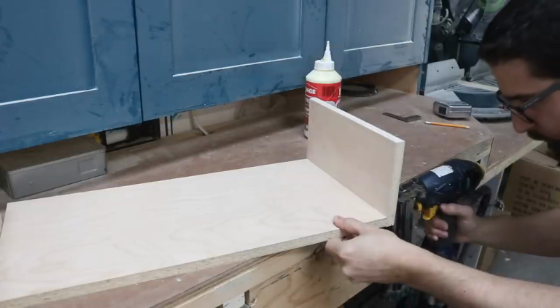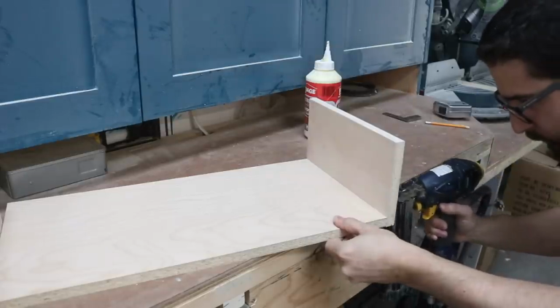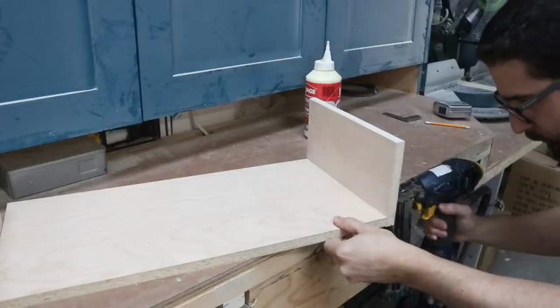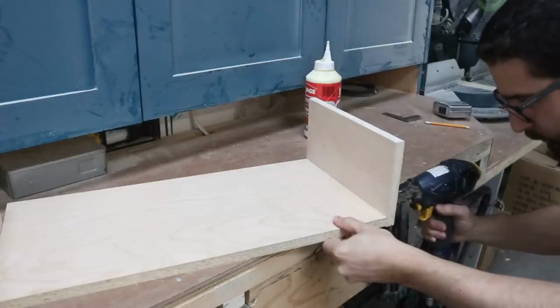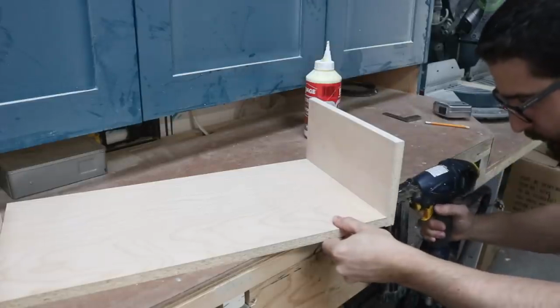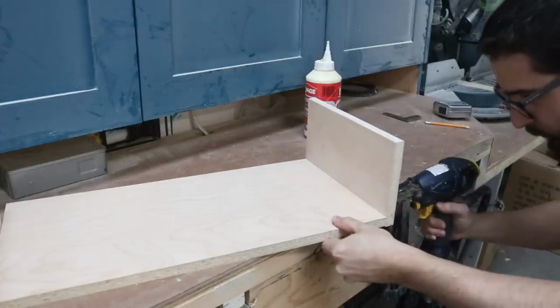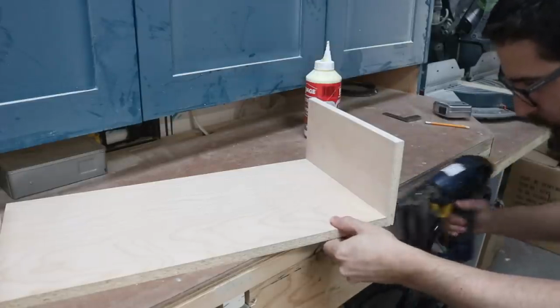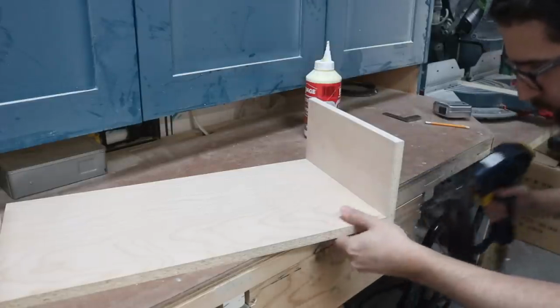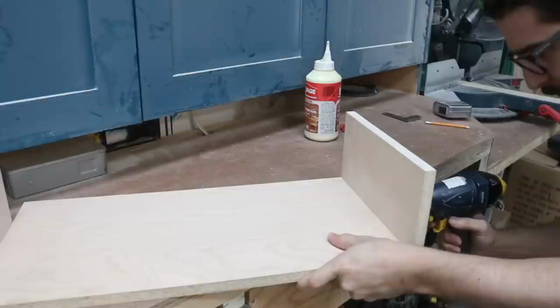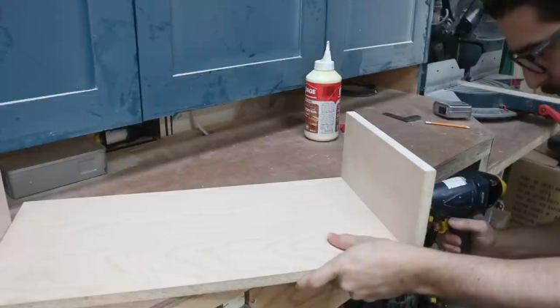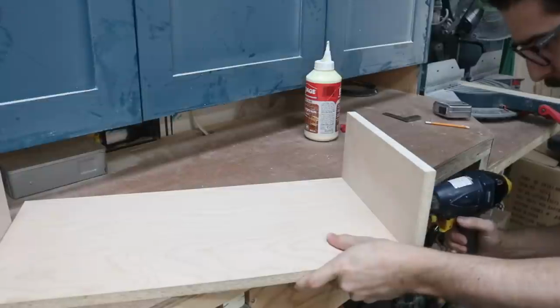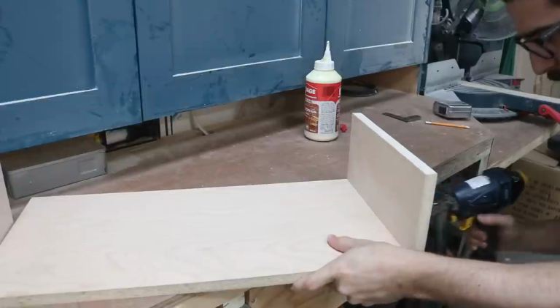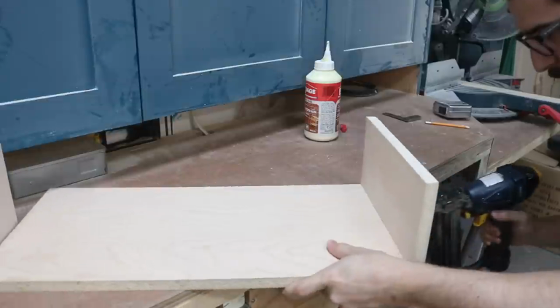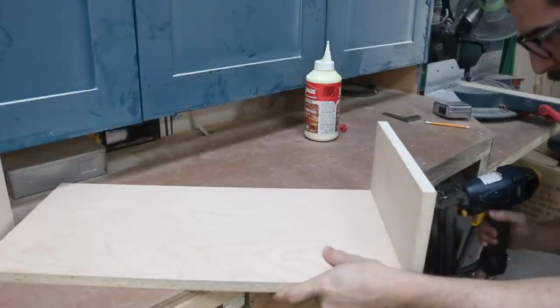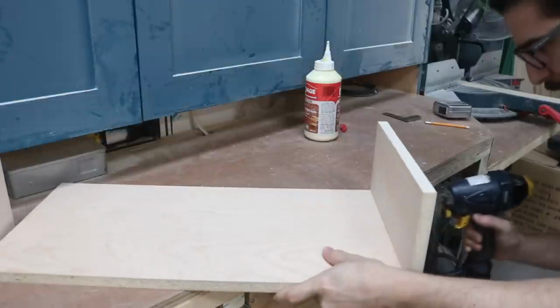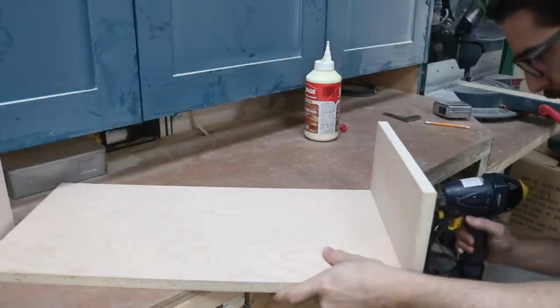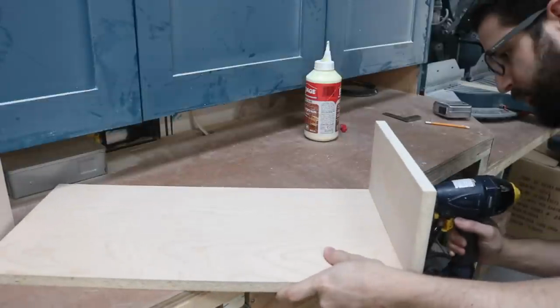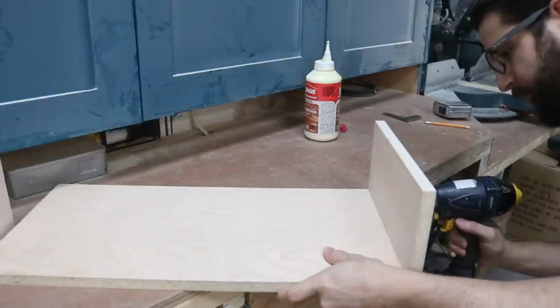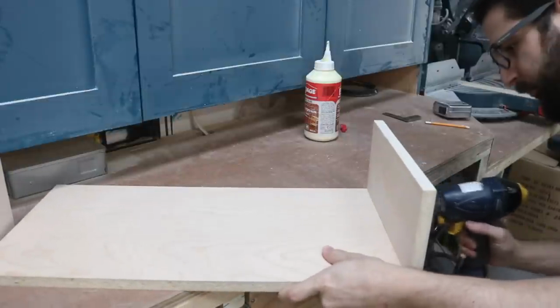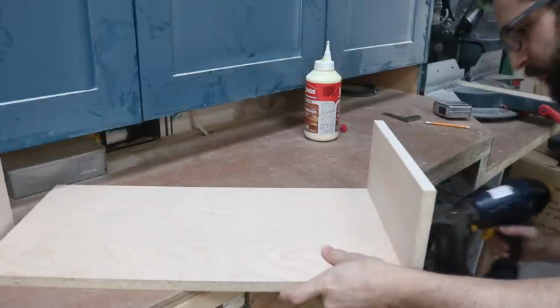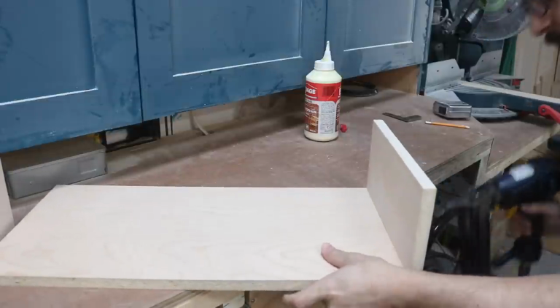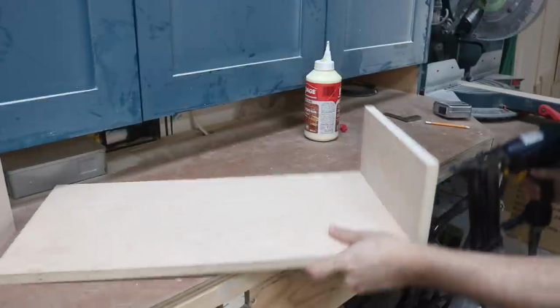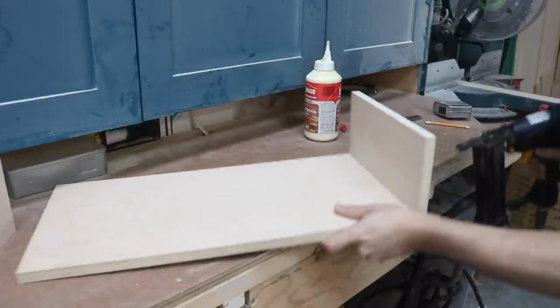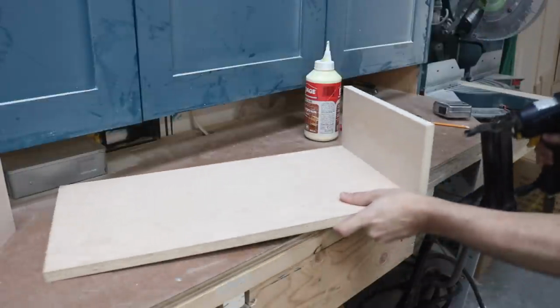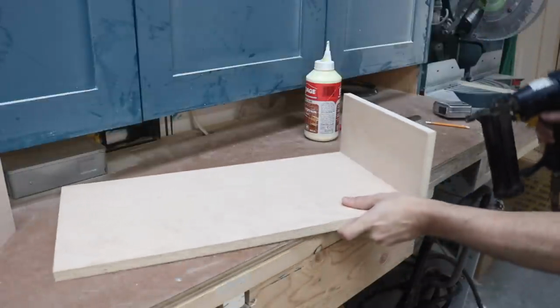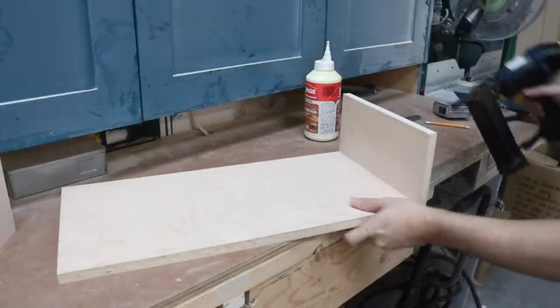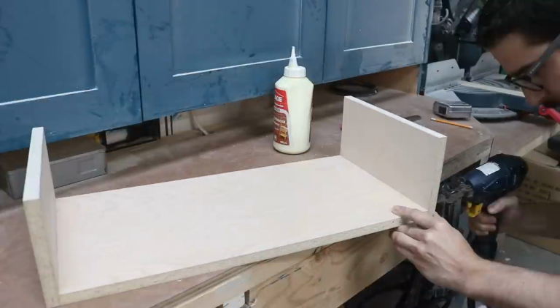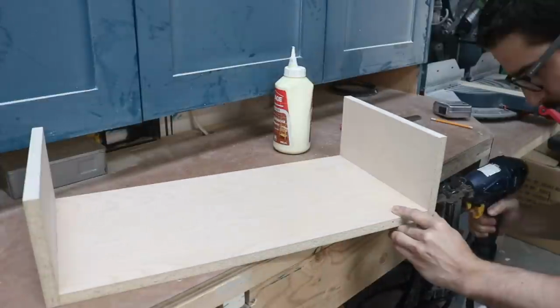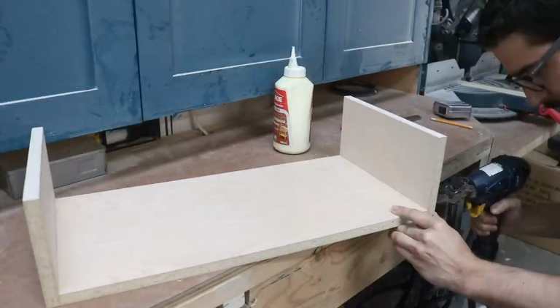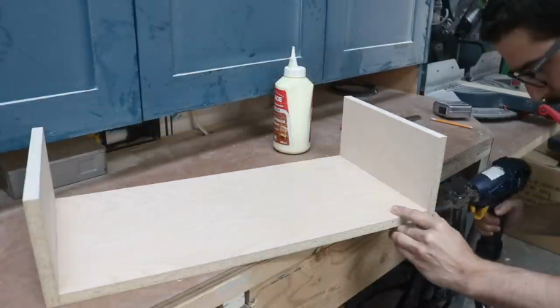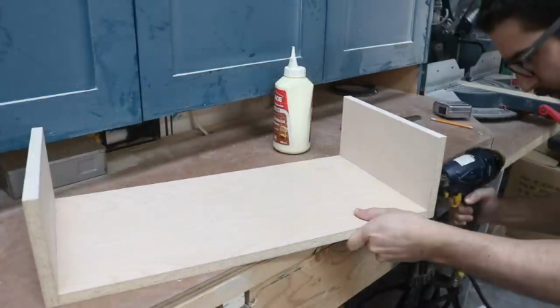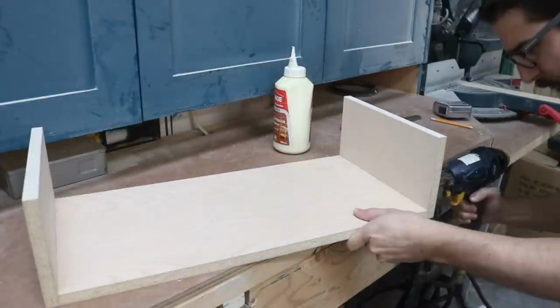Once that was done, I started working on the two drawers. They are about six inches tall and will be used to store items.